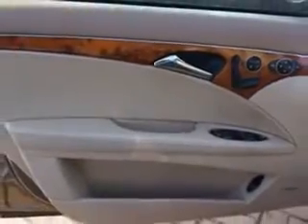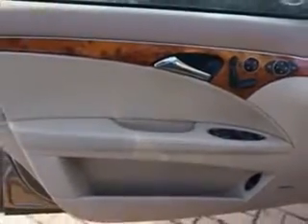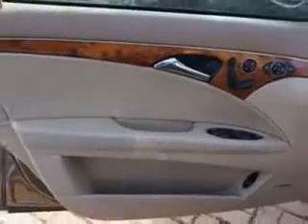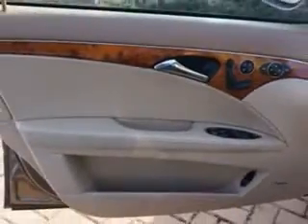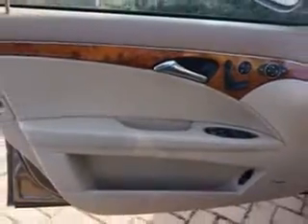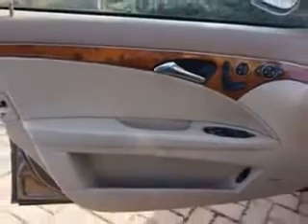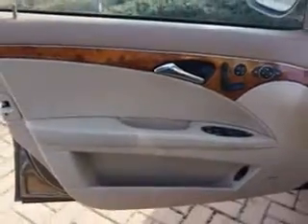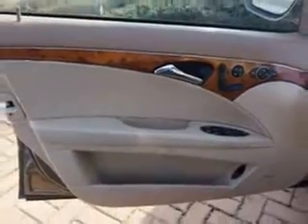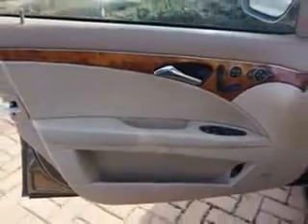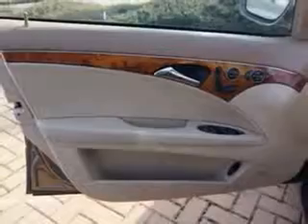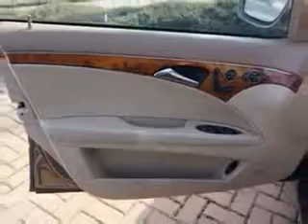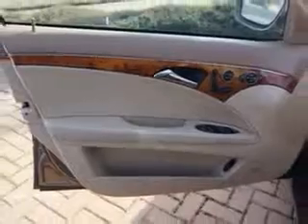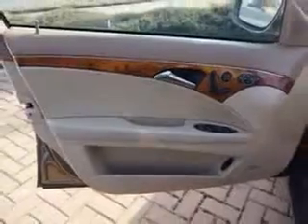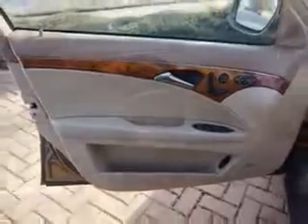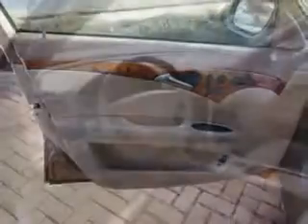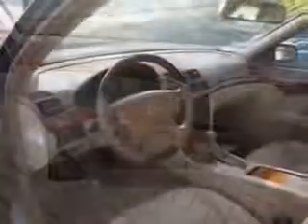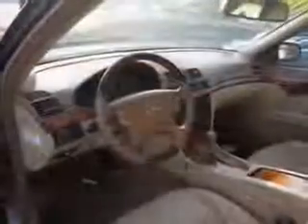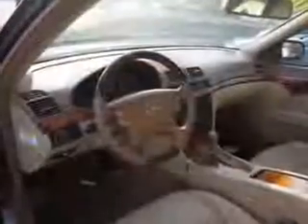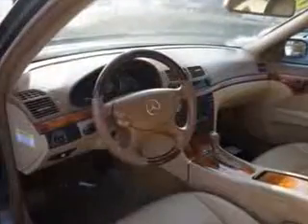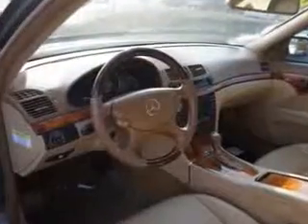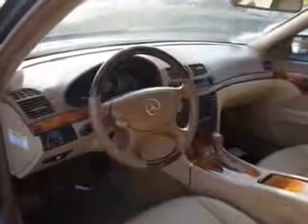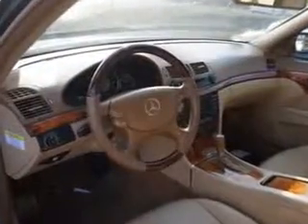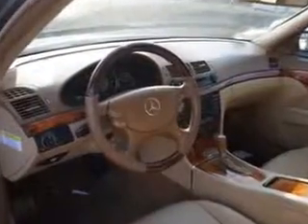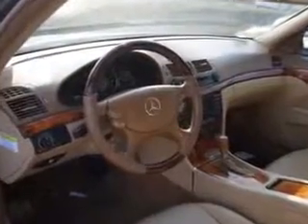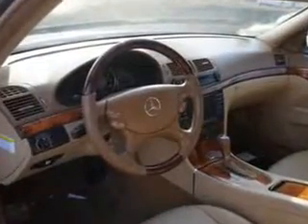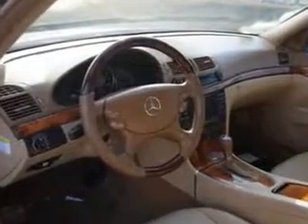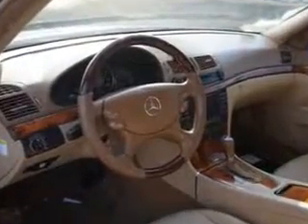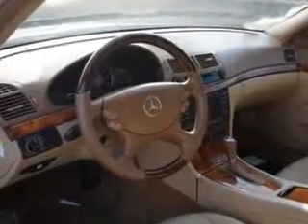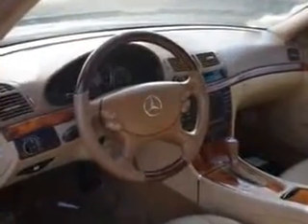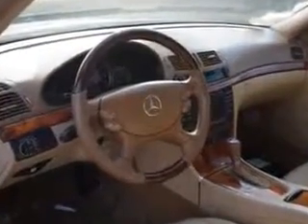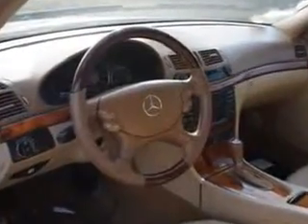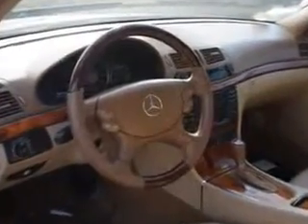Enjoy the drive and have peace of mind in this 2008 Mercedes-Benz E-Class. See us at Edison Nissan today.